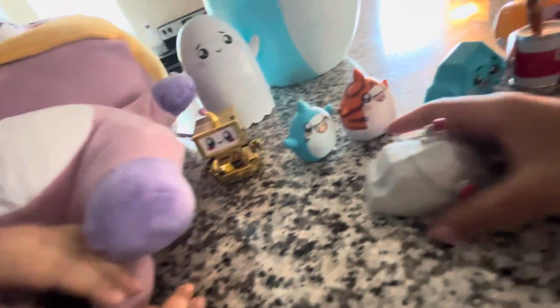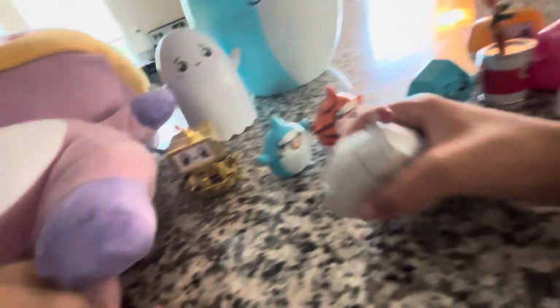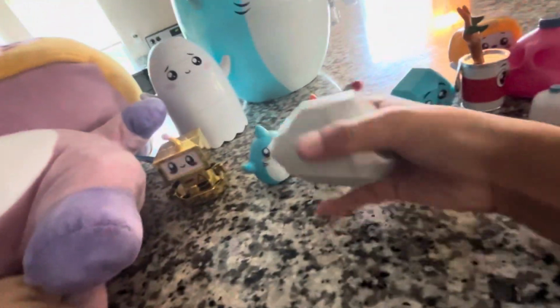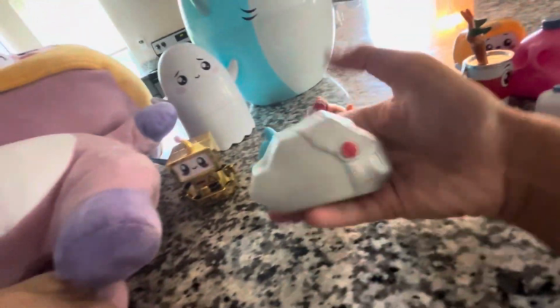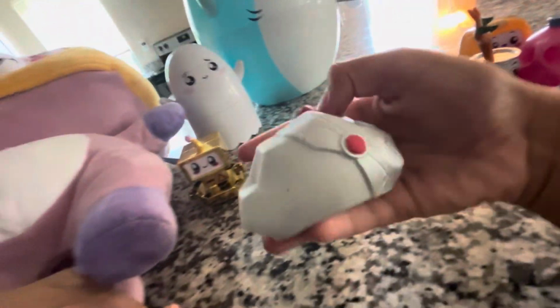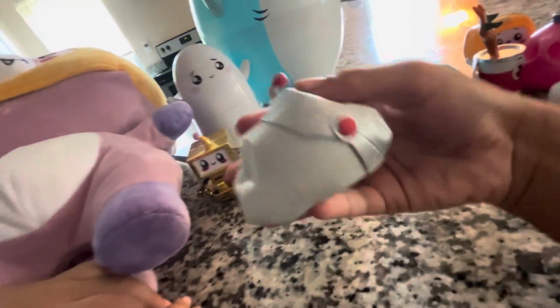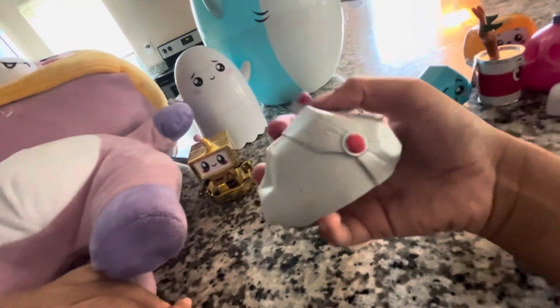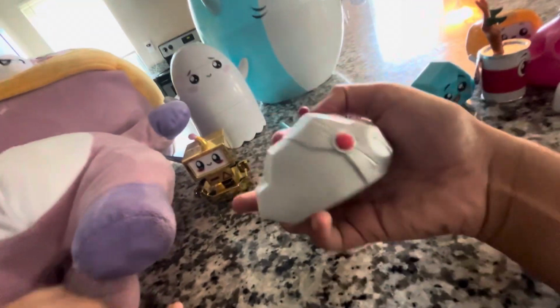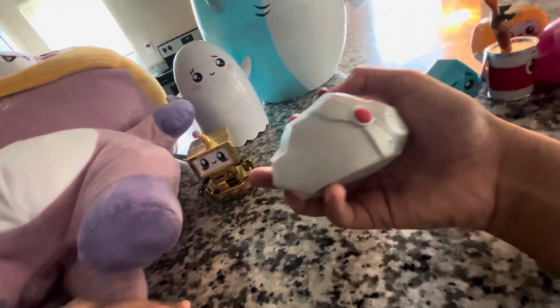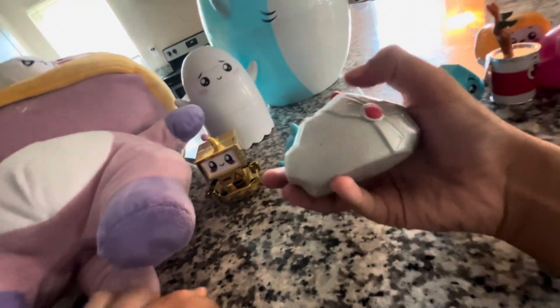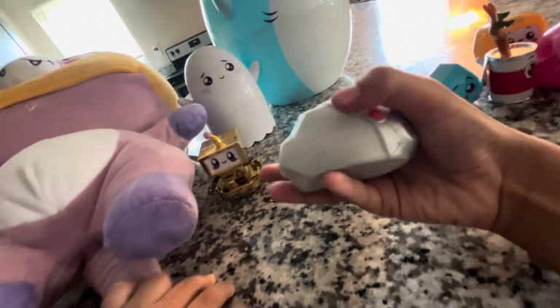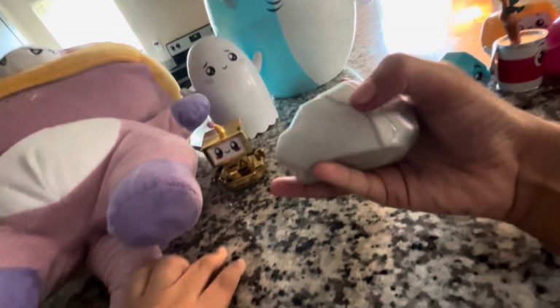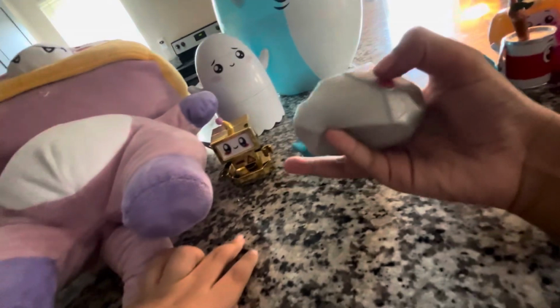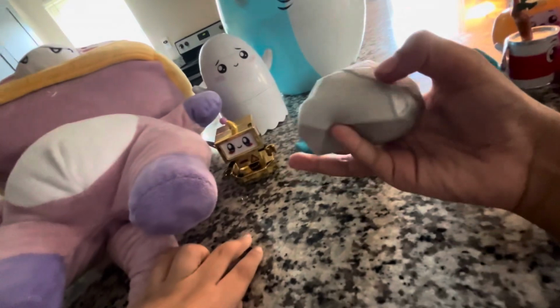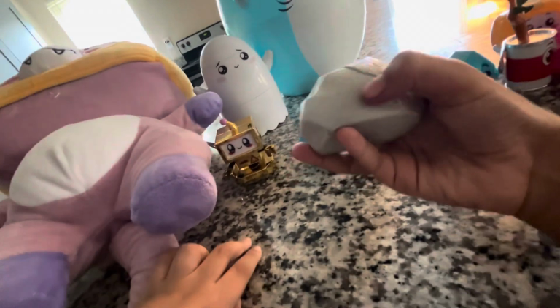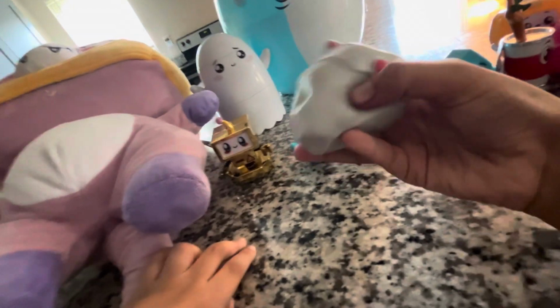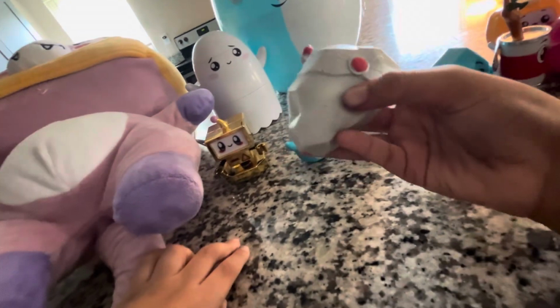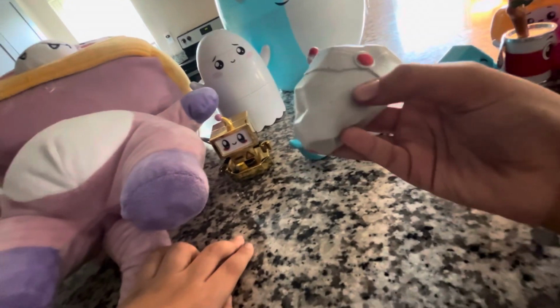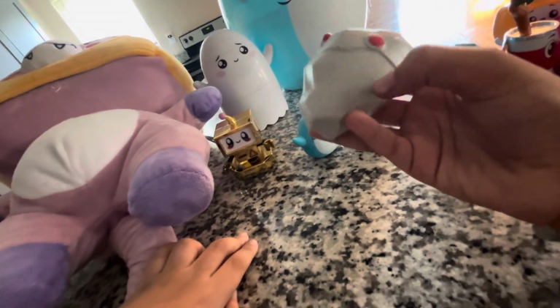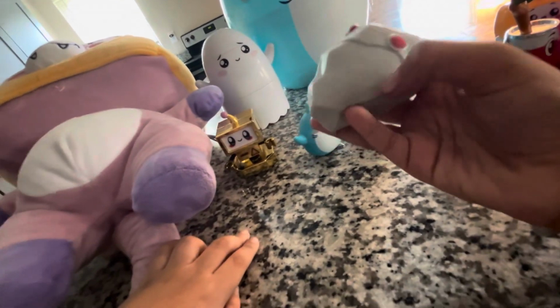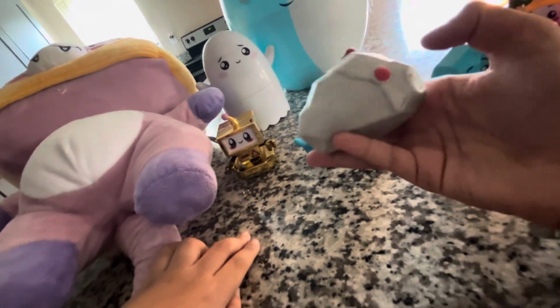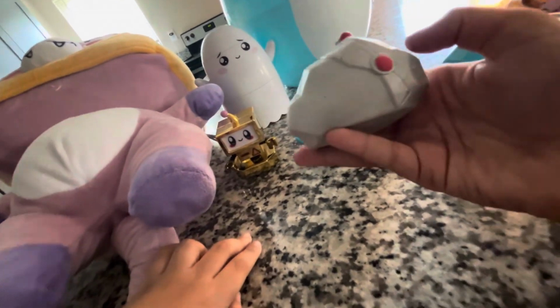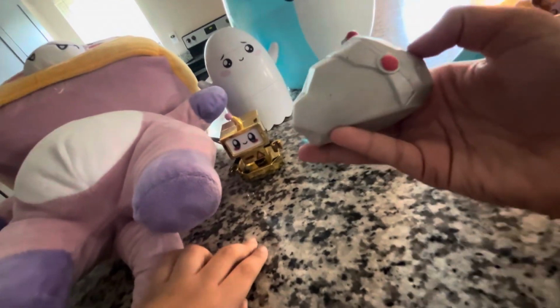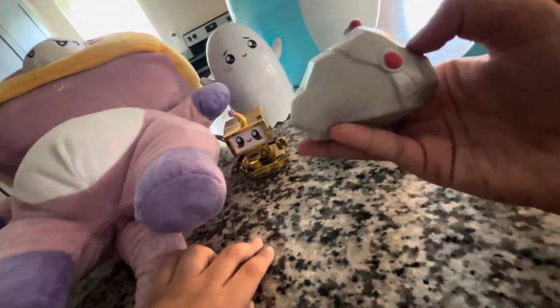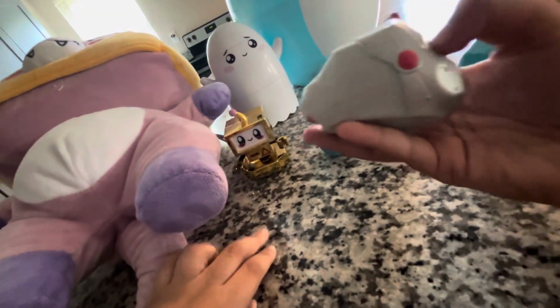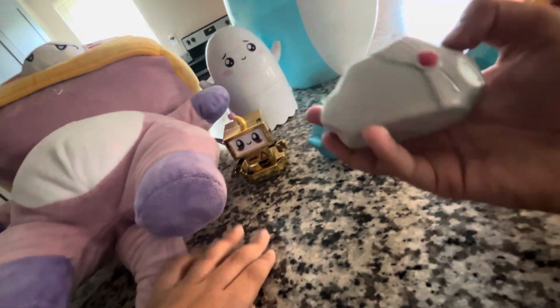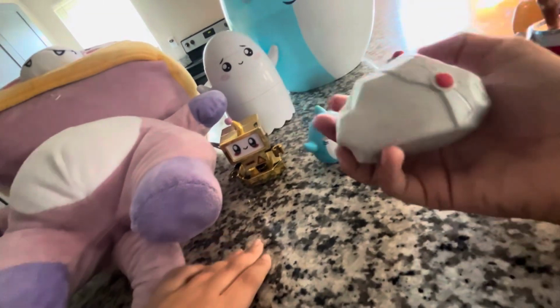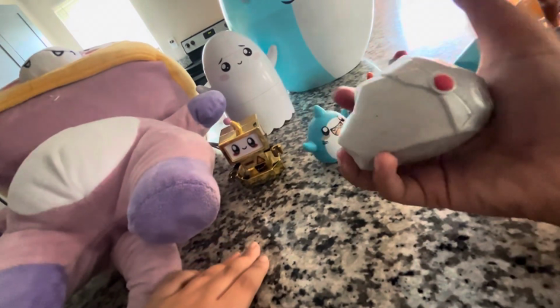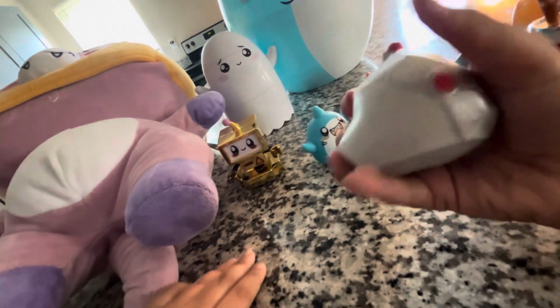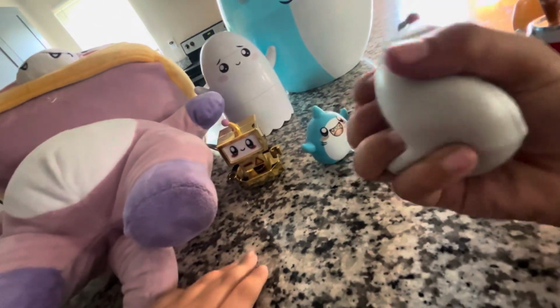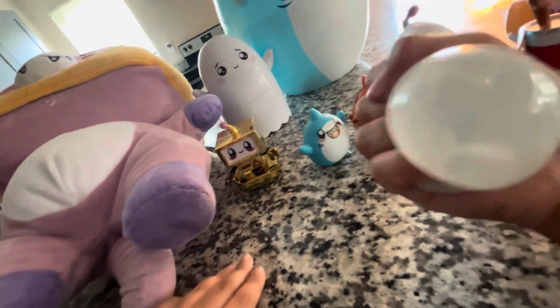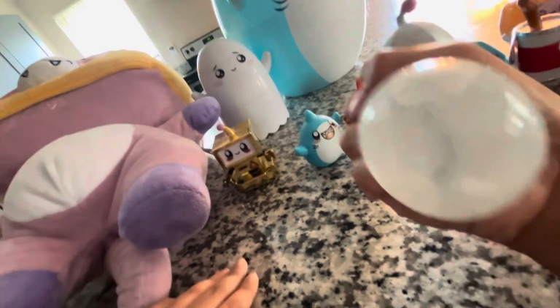Here's Robo Rocky. Somehow his eyes got lost. He's a squishy.